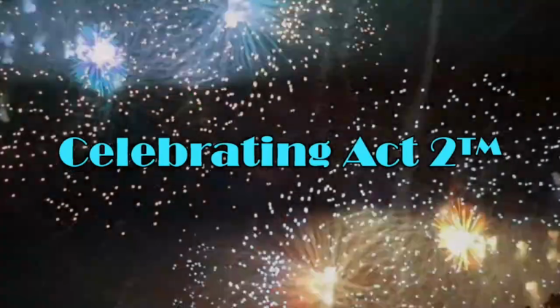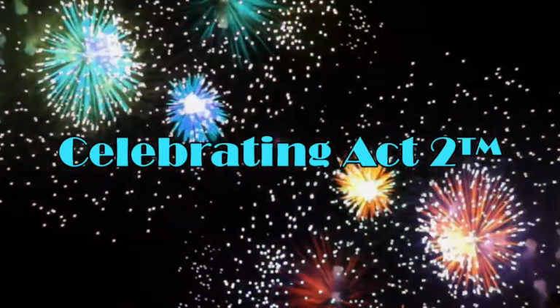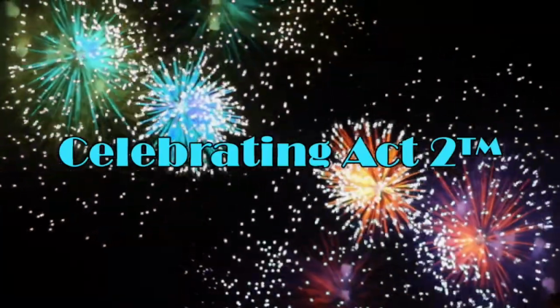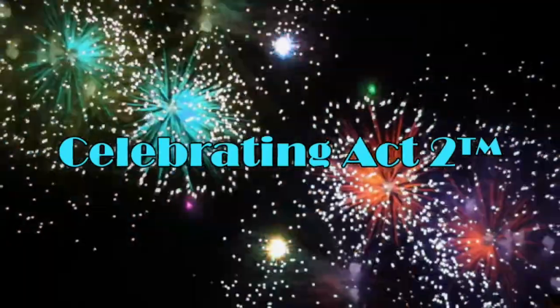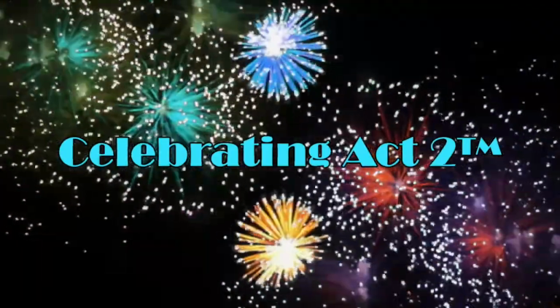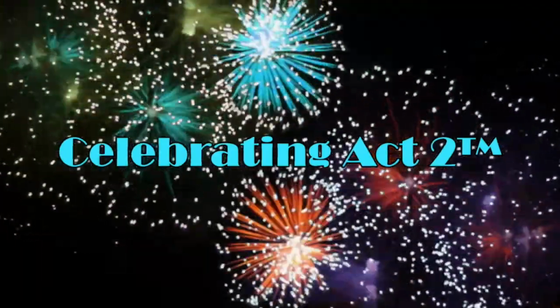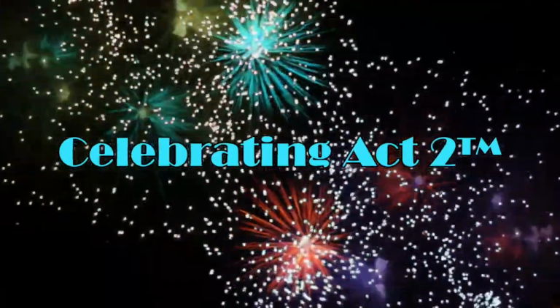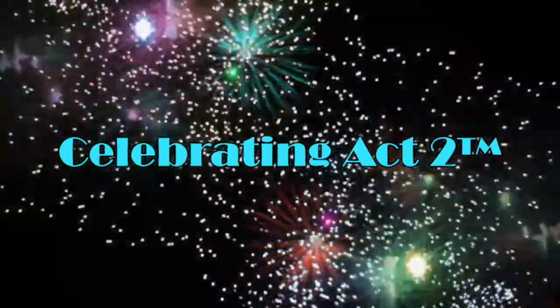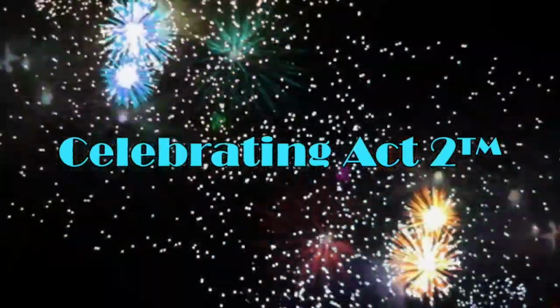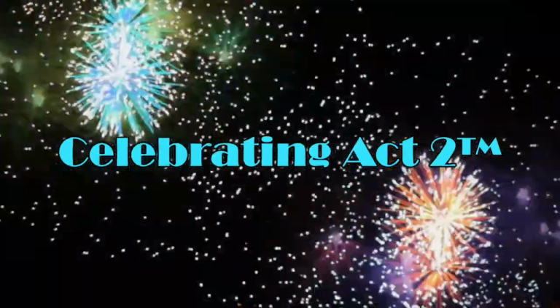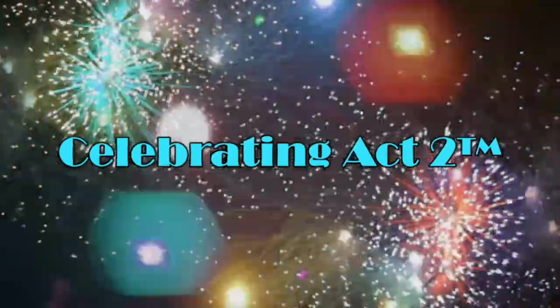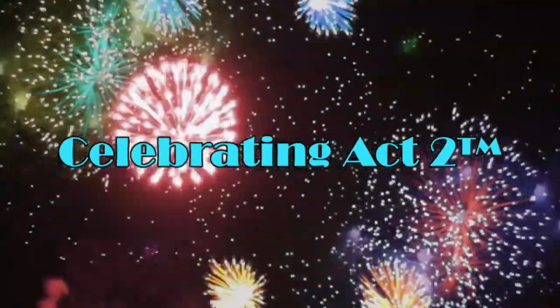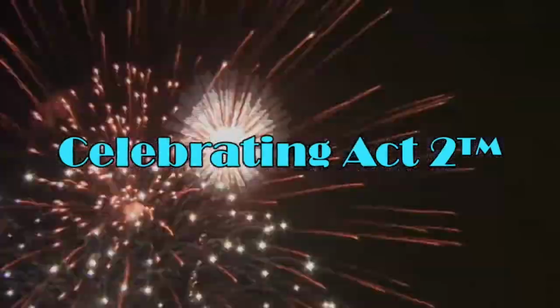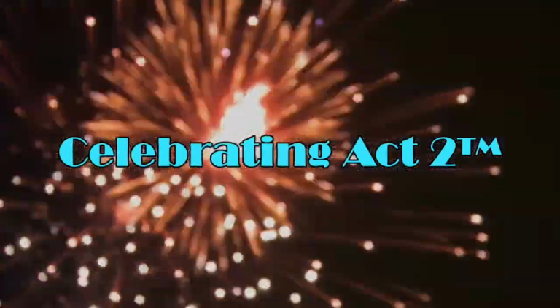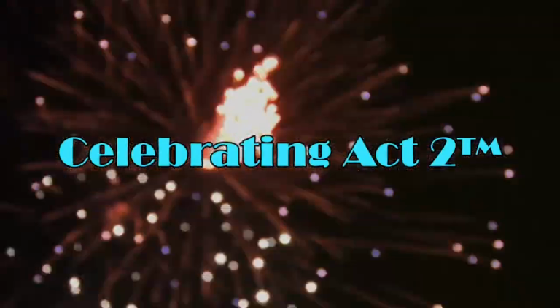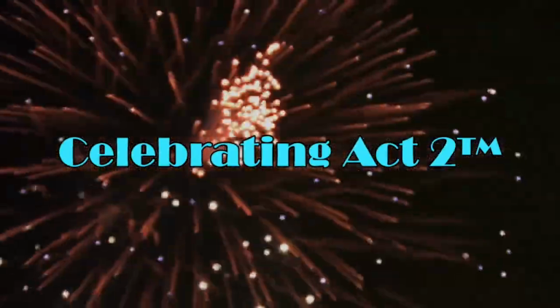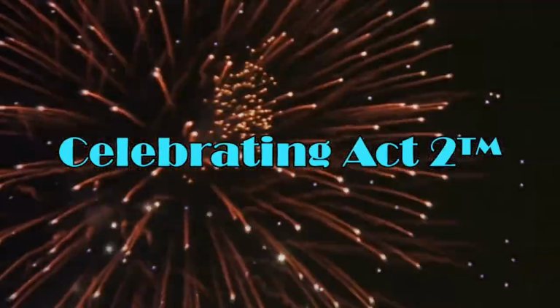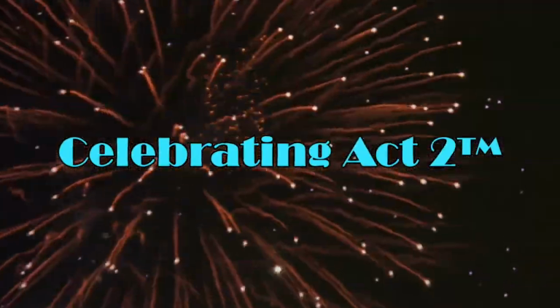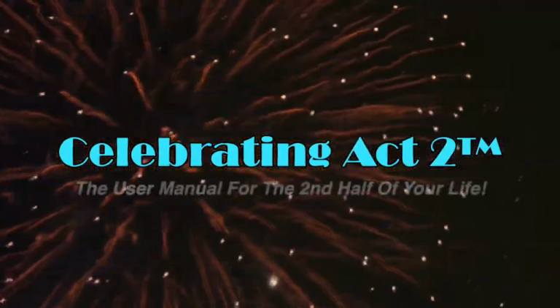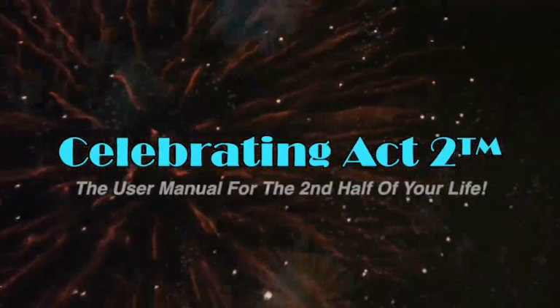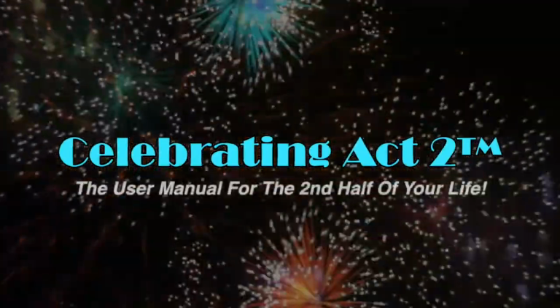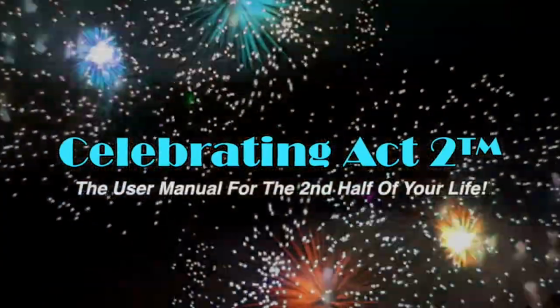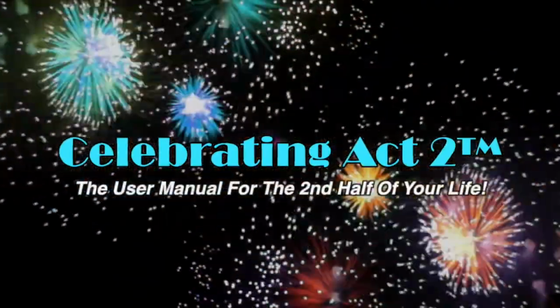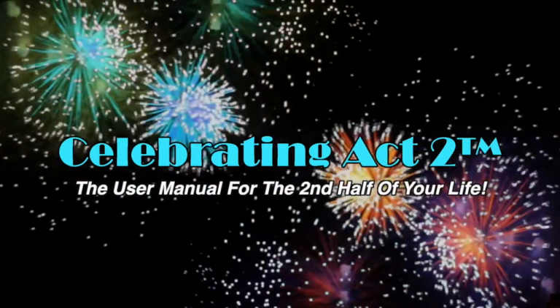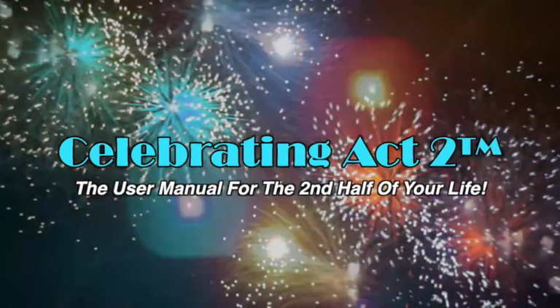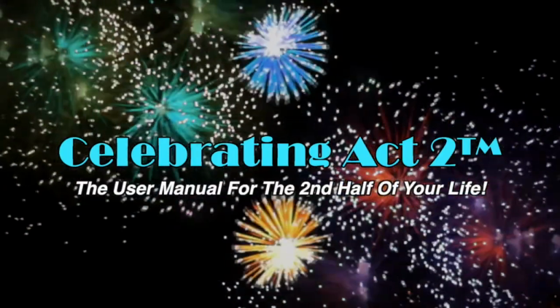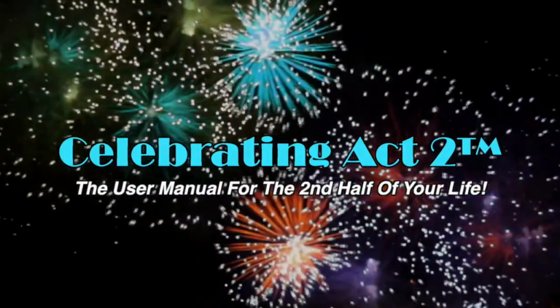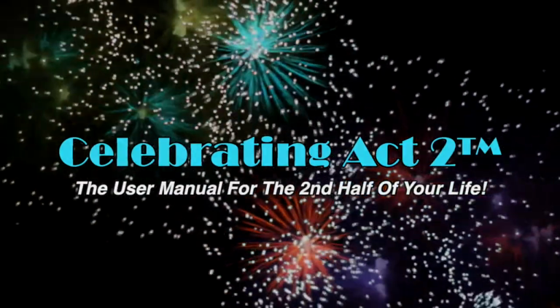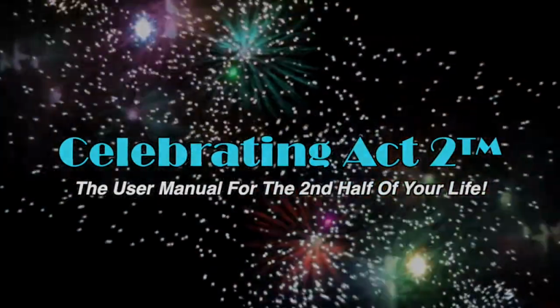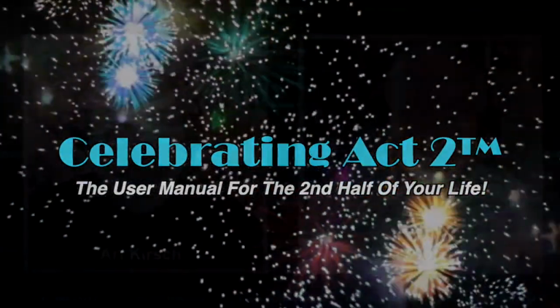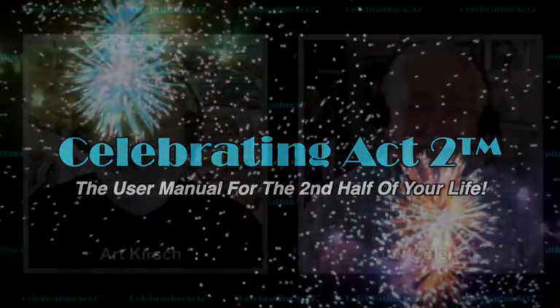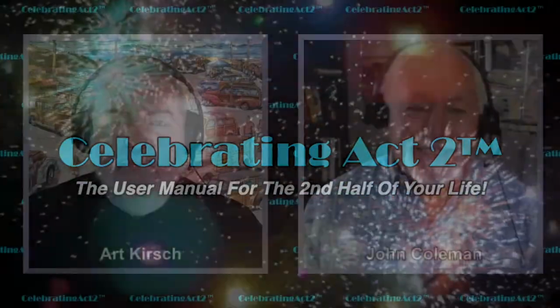Welcome to Celebrating Act 2. Celebrating Act 2 is the user manual for the second half of your life.